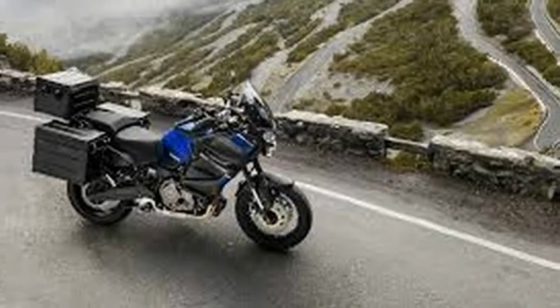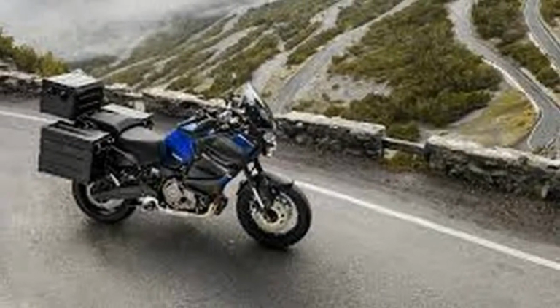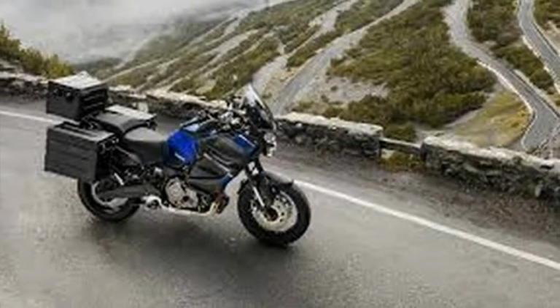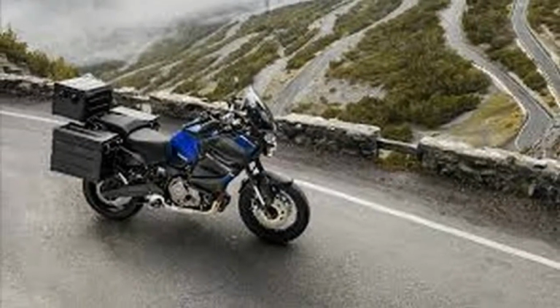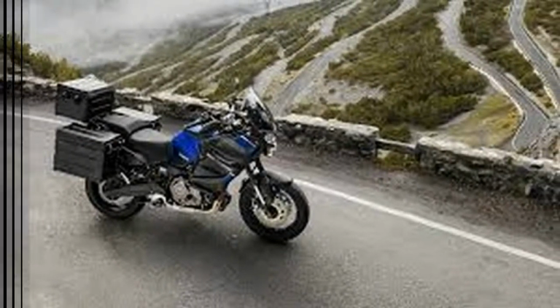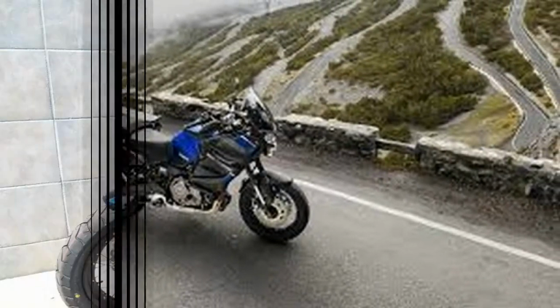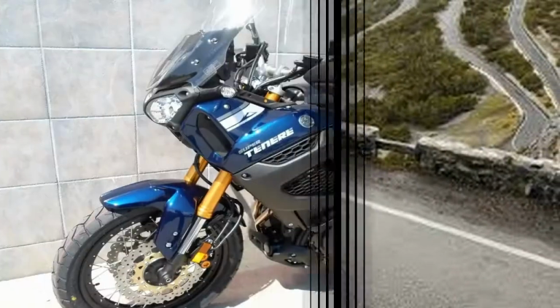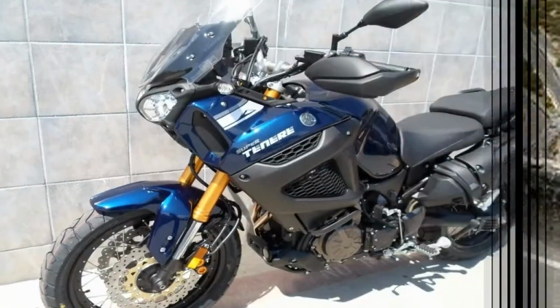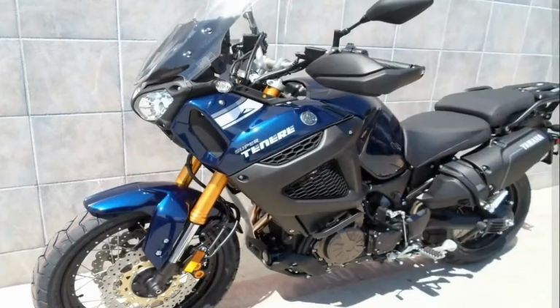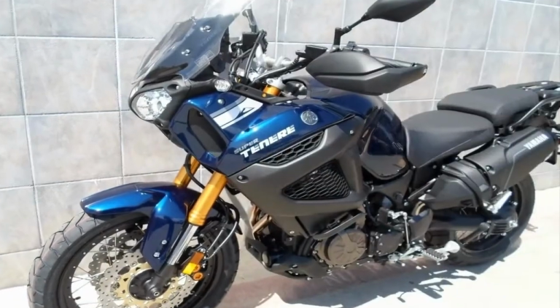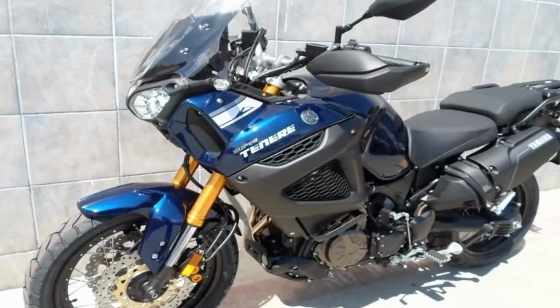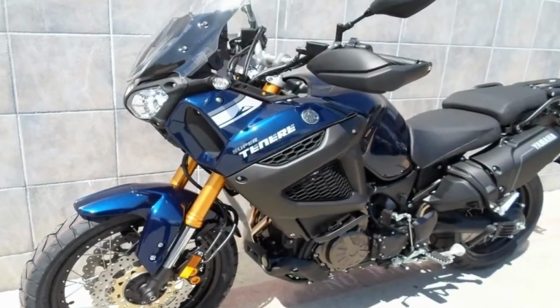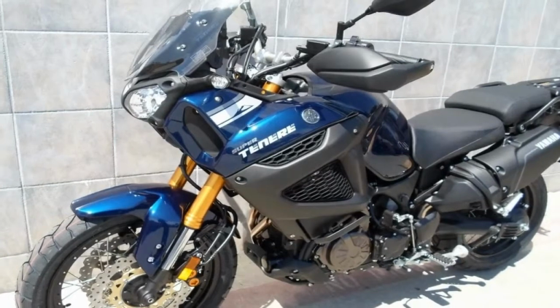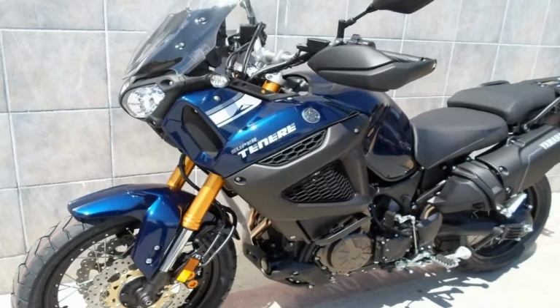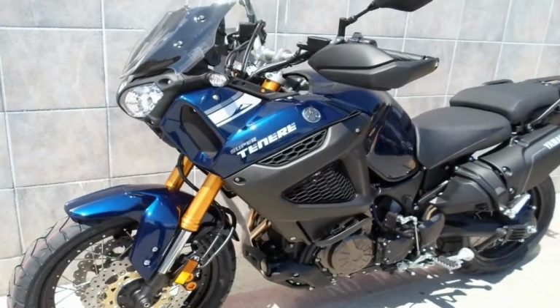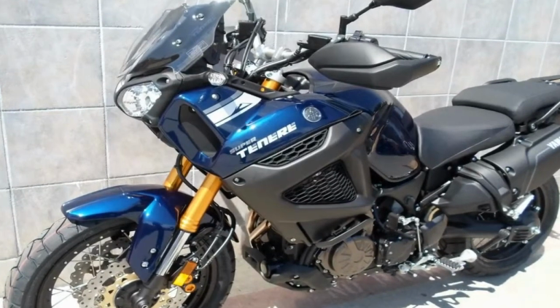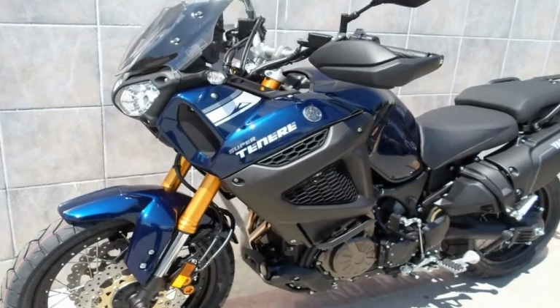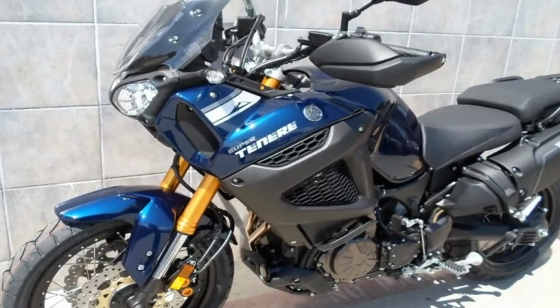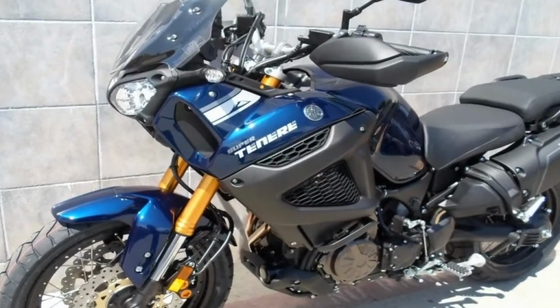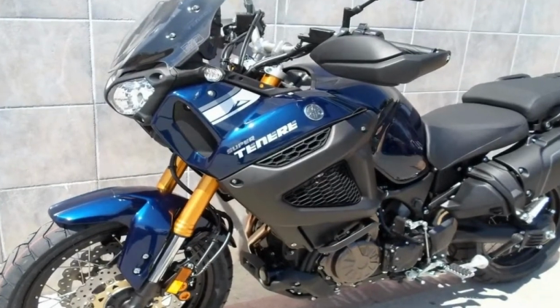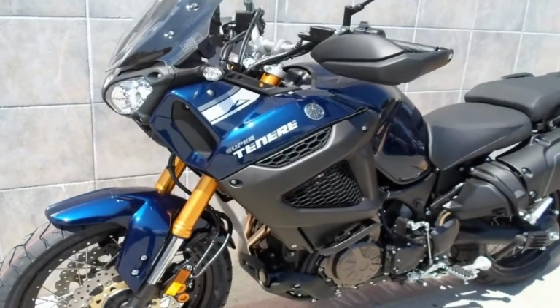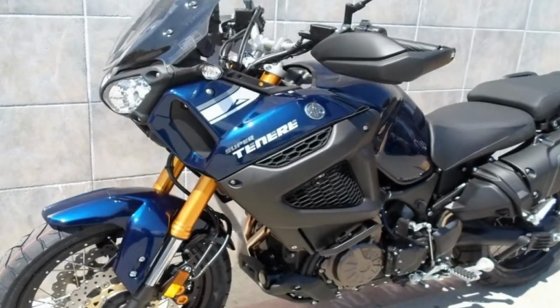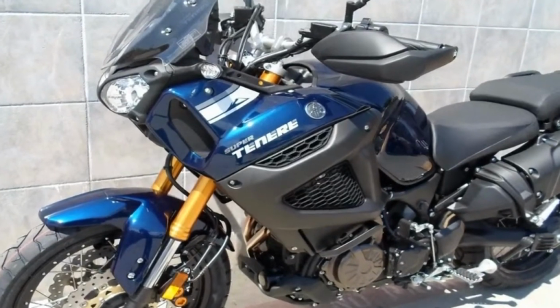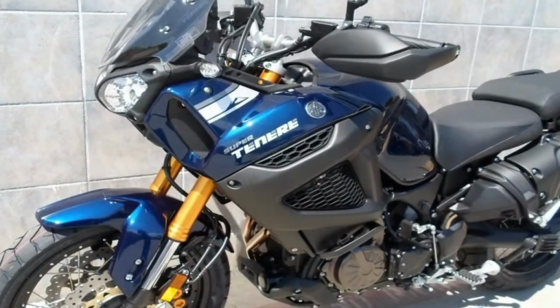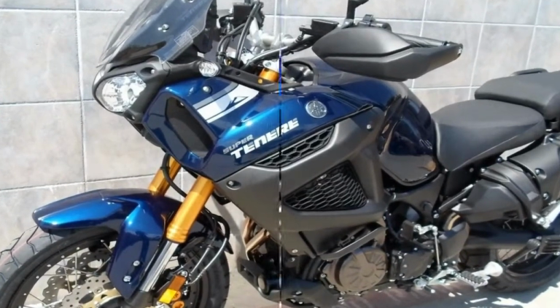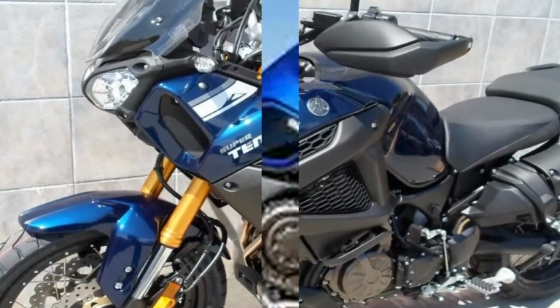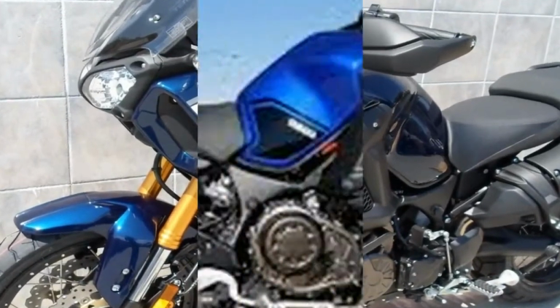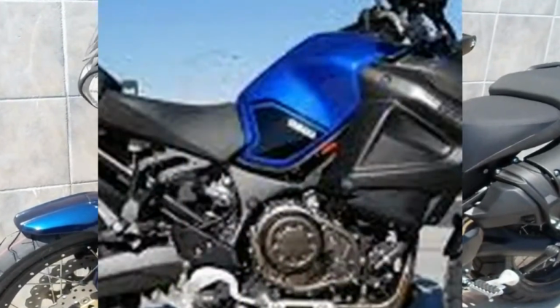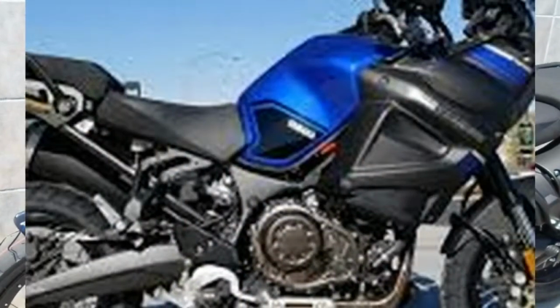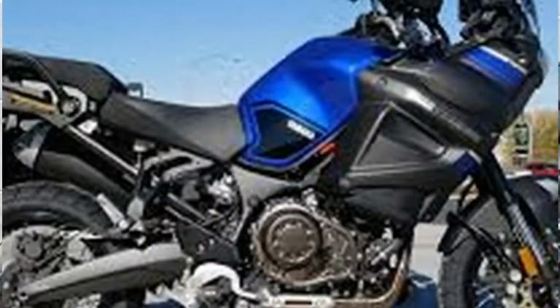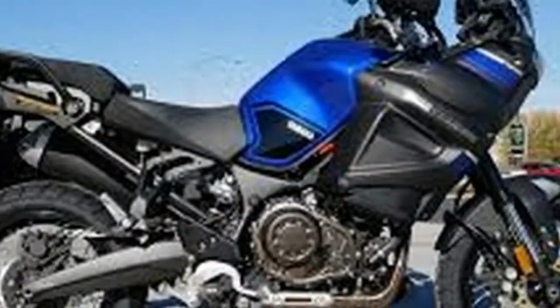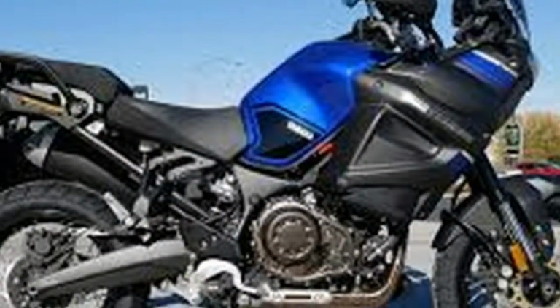While you're in the accessories catalog, get yourself some bags. The Super Tenere comes luggage ready but without the luggage.